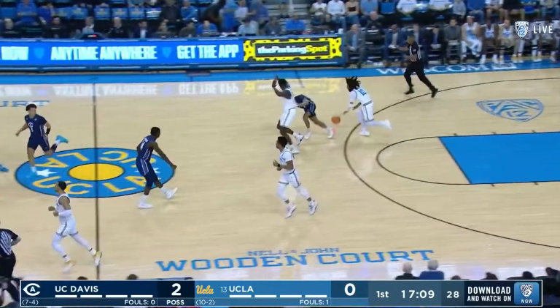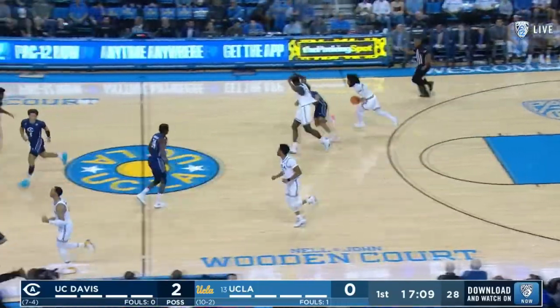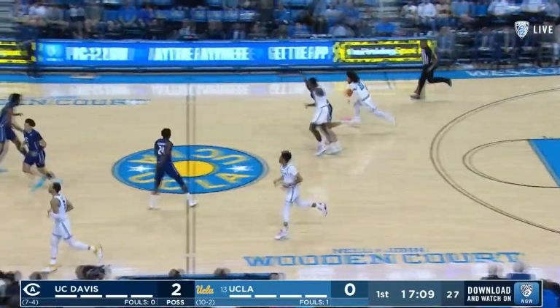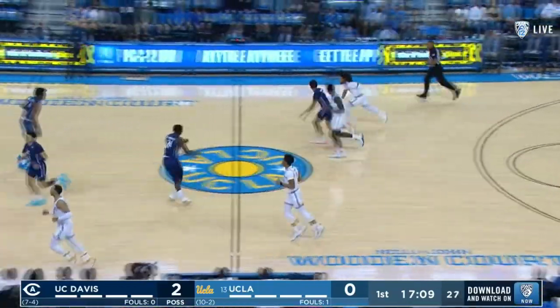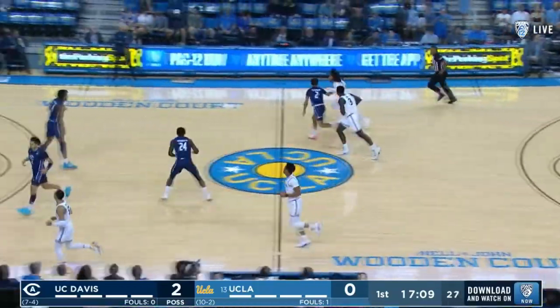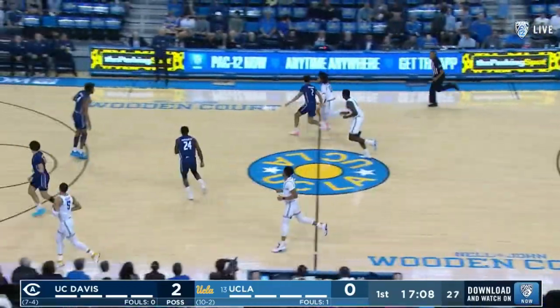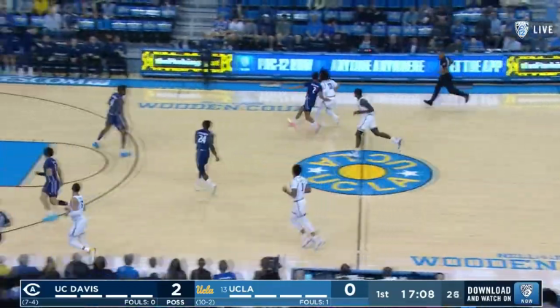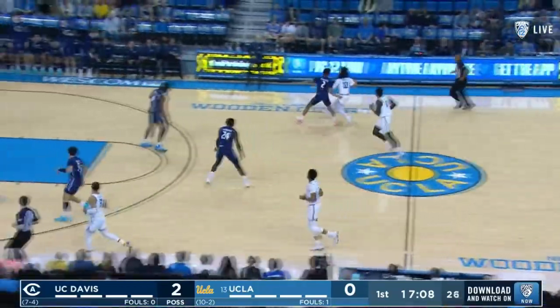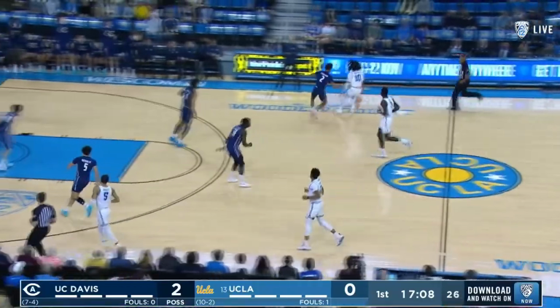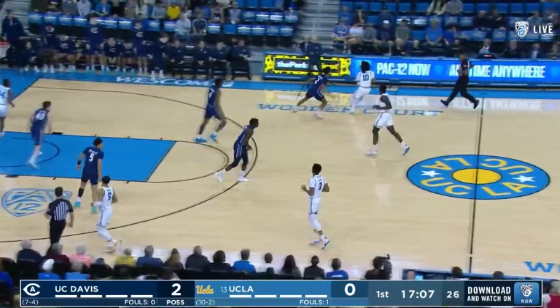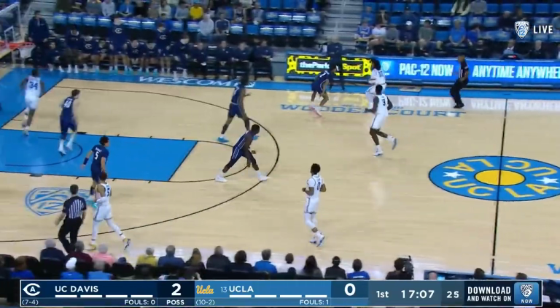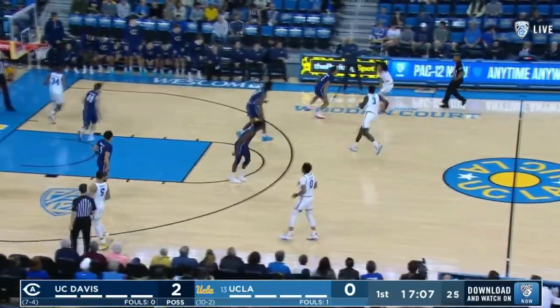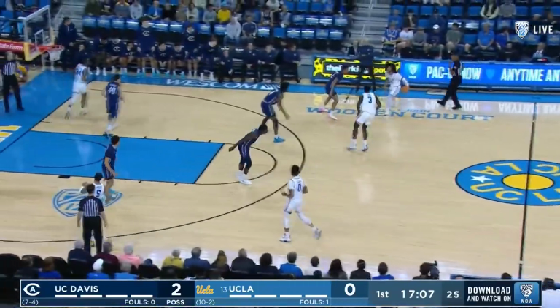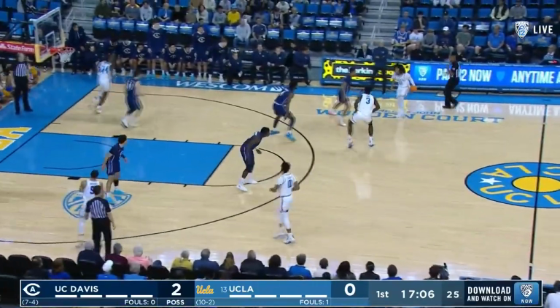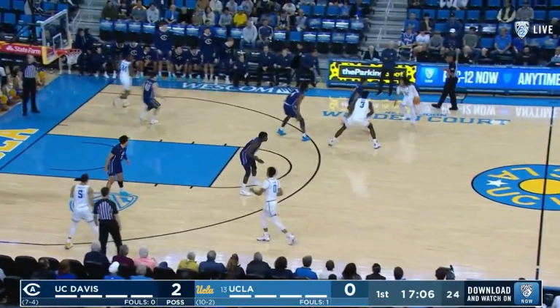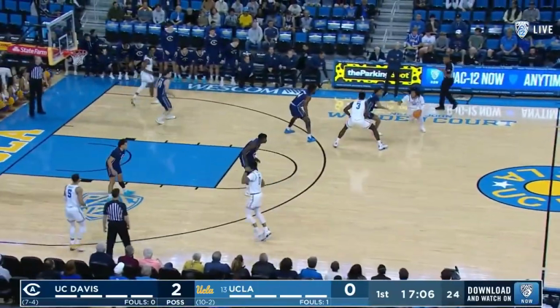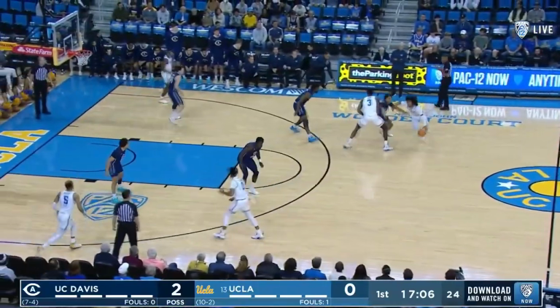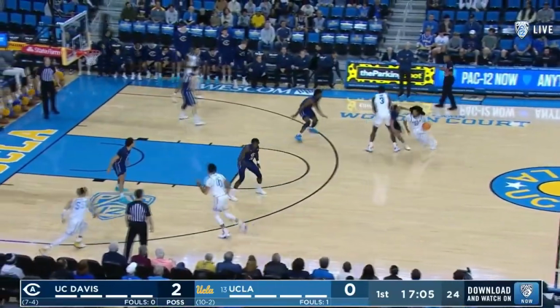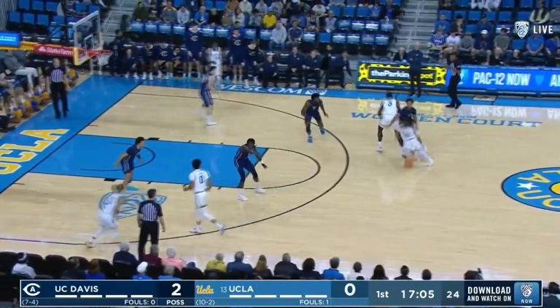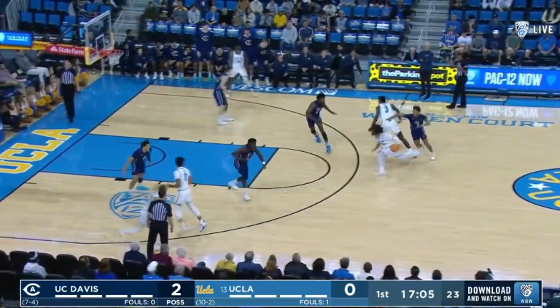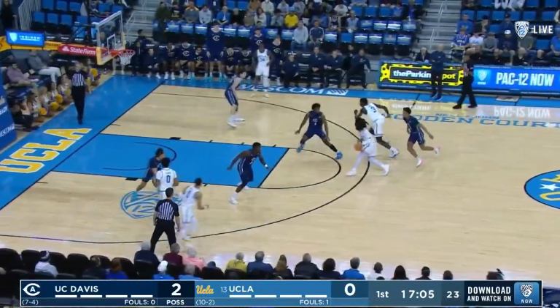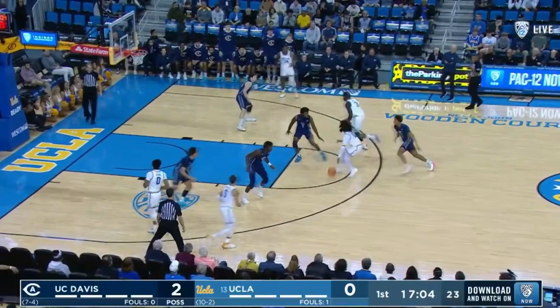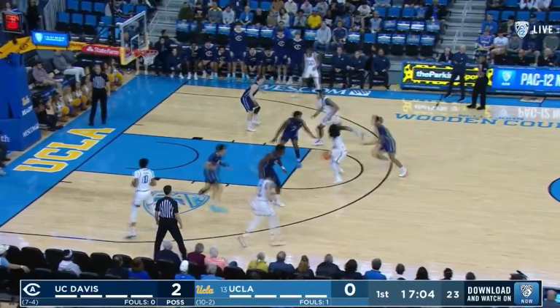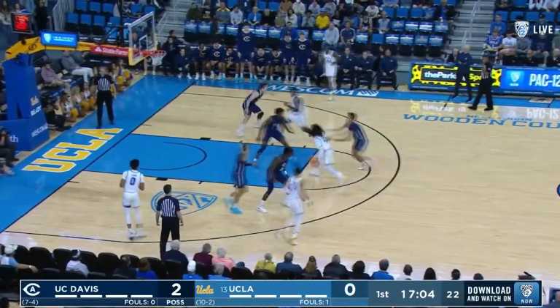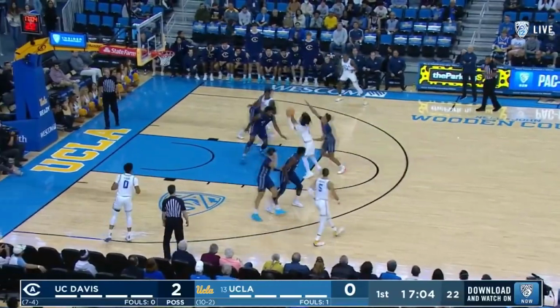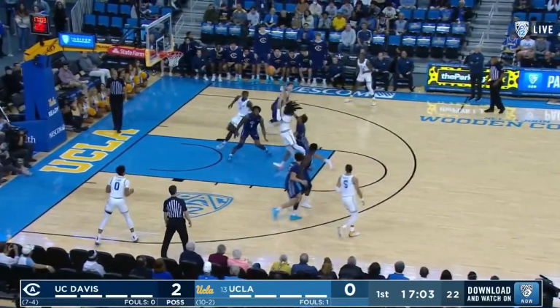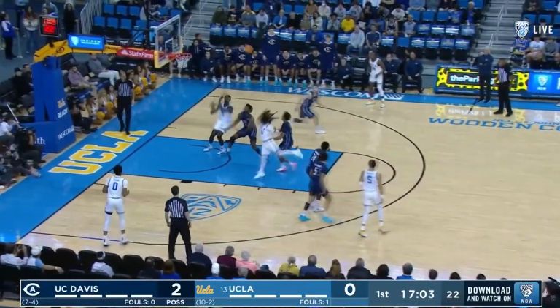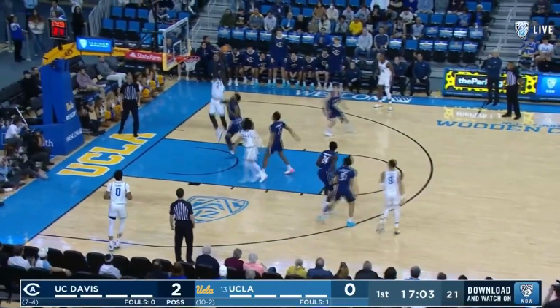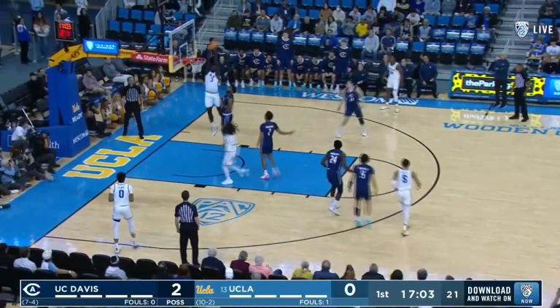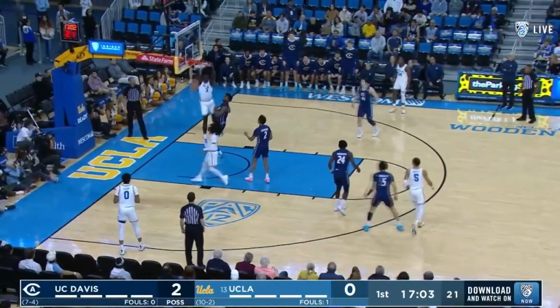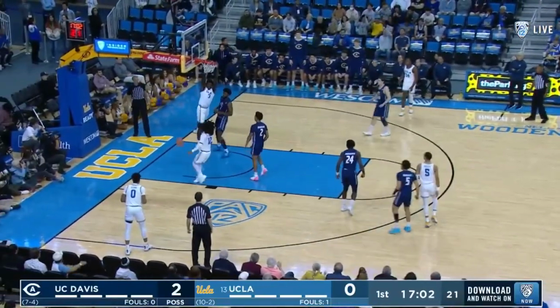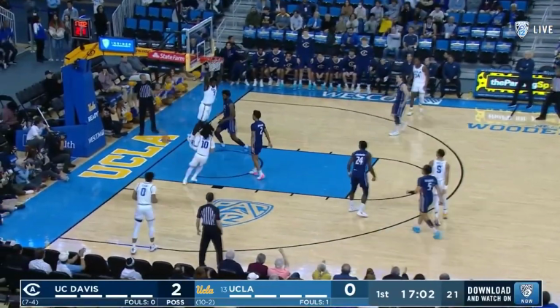It's interesting — they get to the foul line so much, JB, but only a 64% free throw shooting team, which is weird when you're a pretty good three-point shooting team.